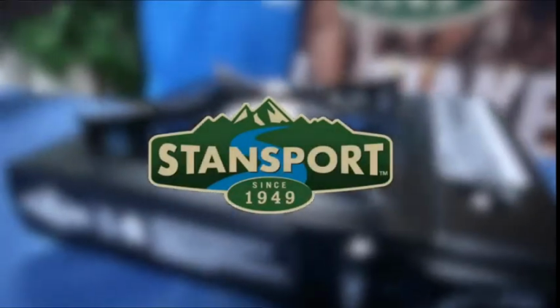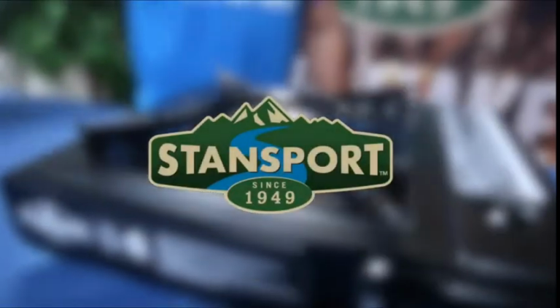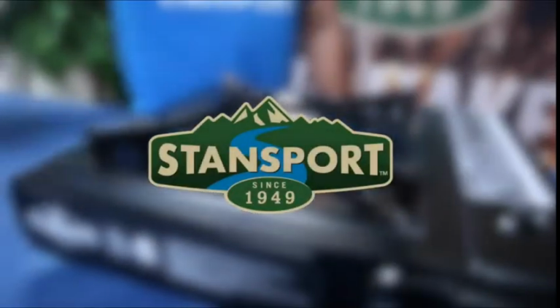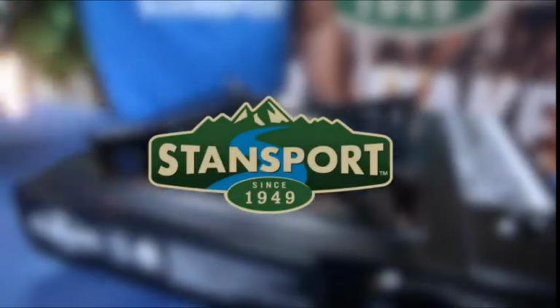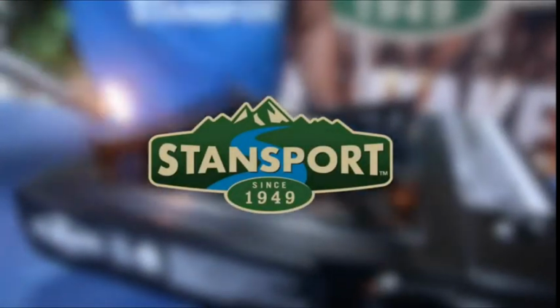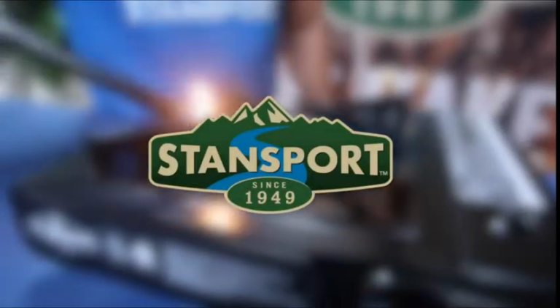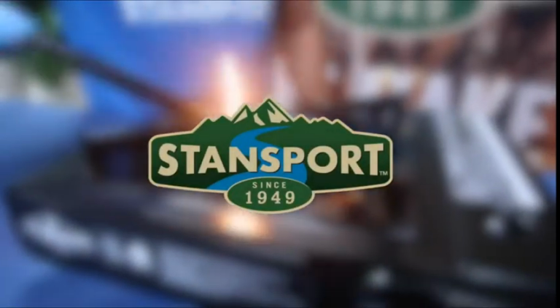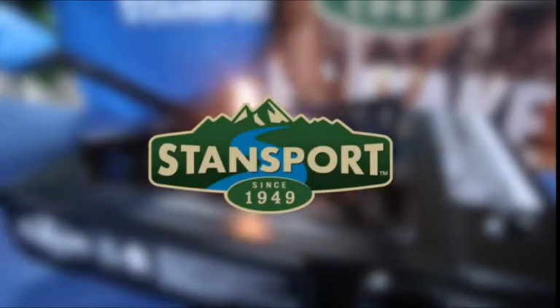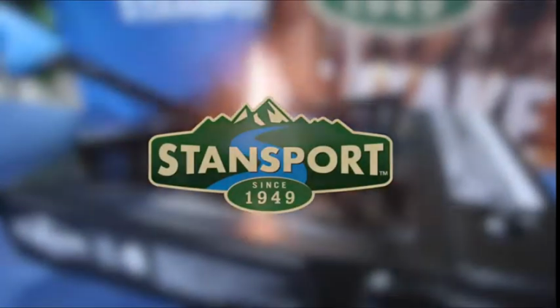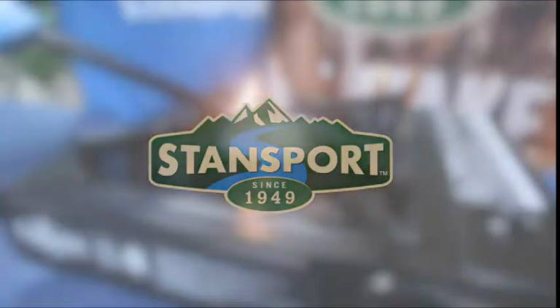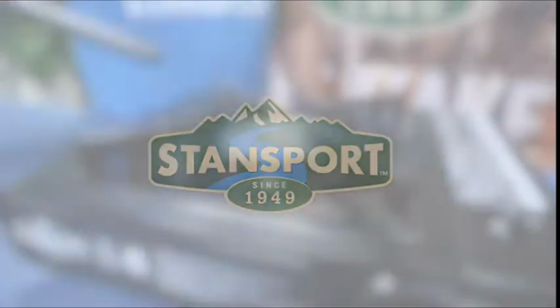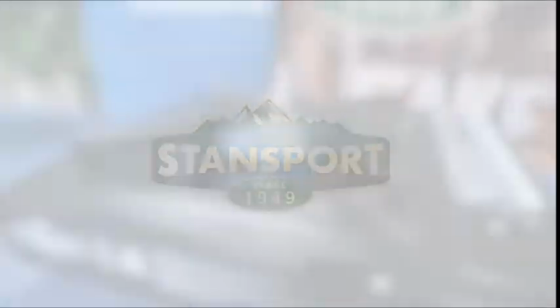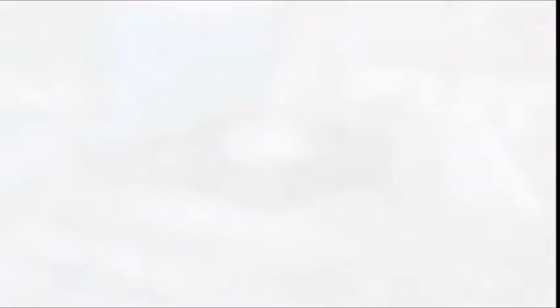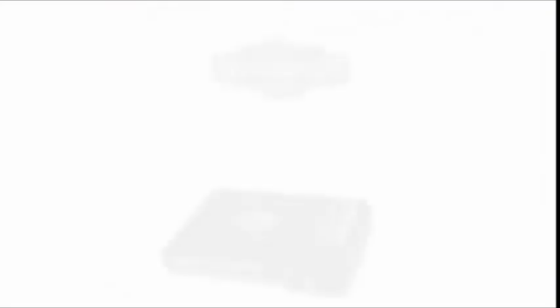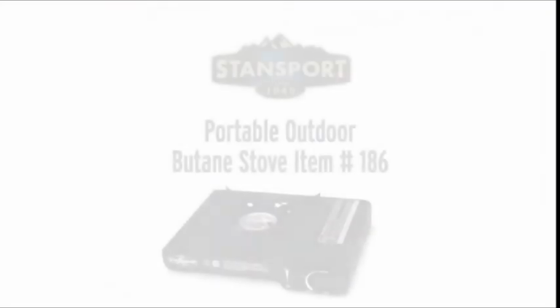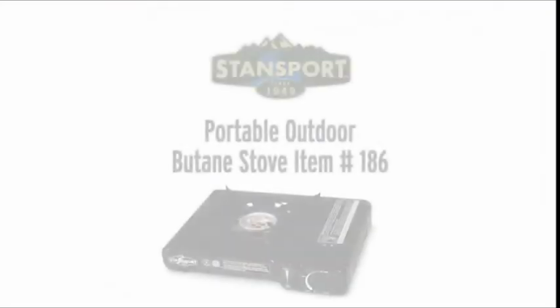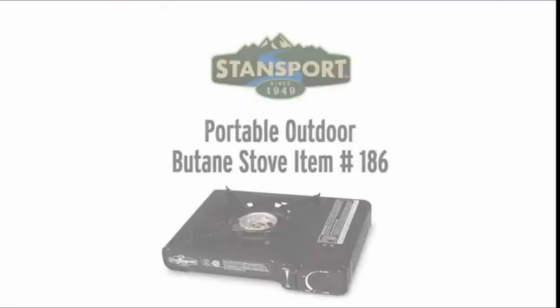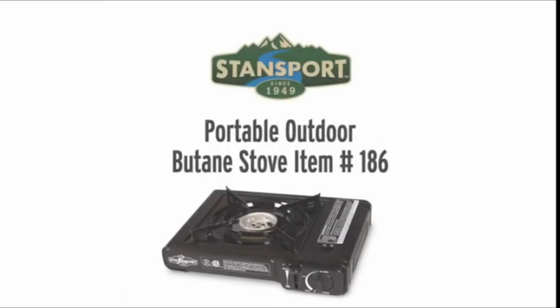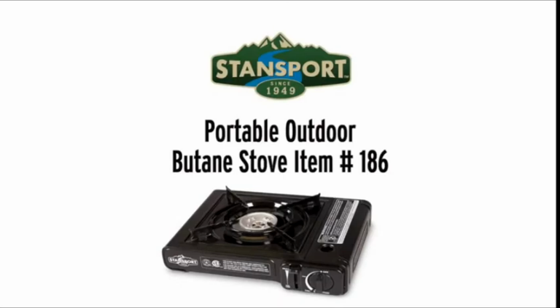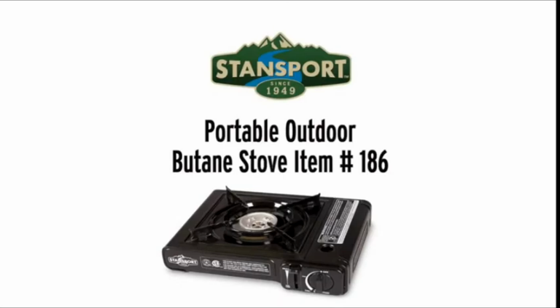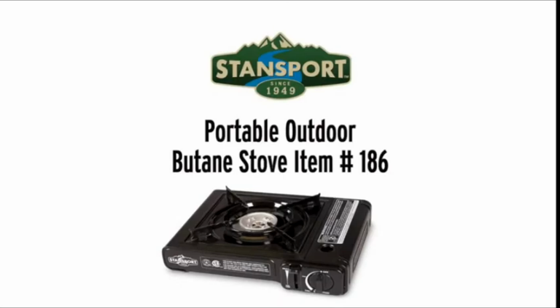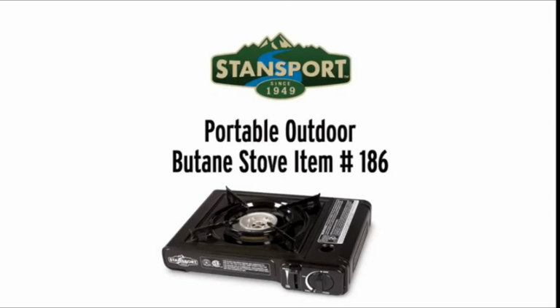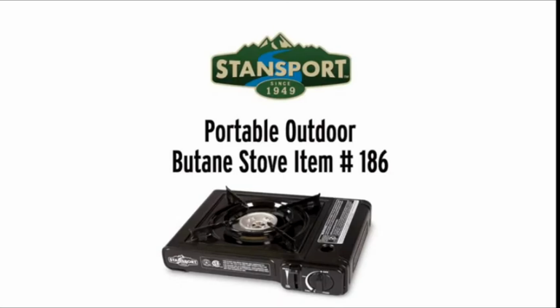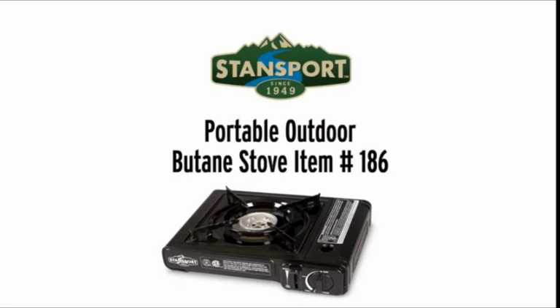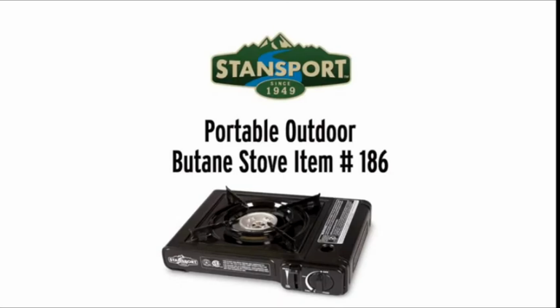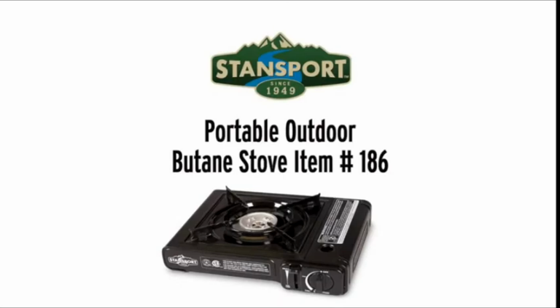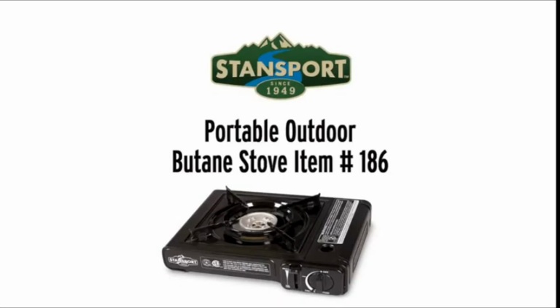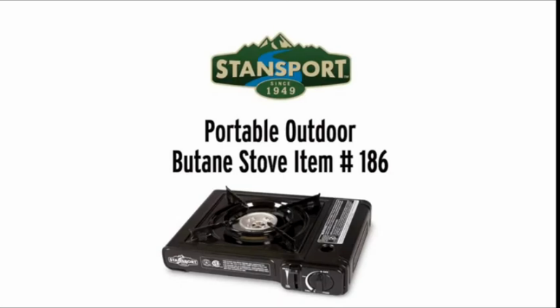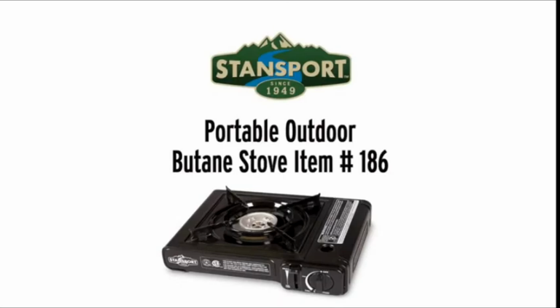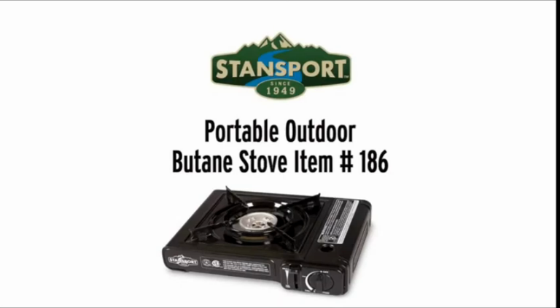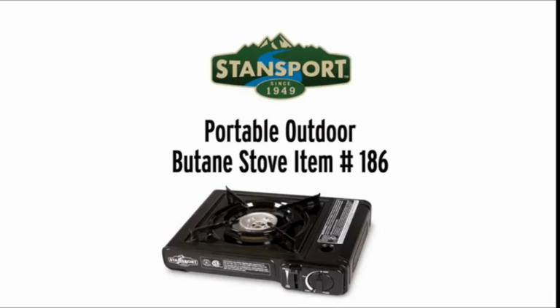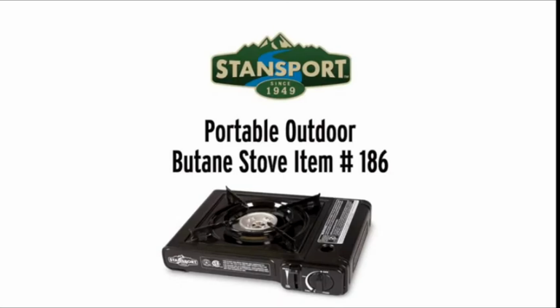Welcome to another edition of Standsport videos. Today I'm going to show you the easy setup and use of our portable outdoor butane stove.